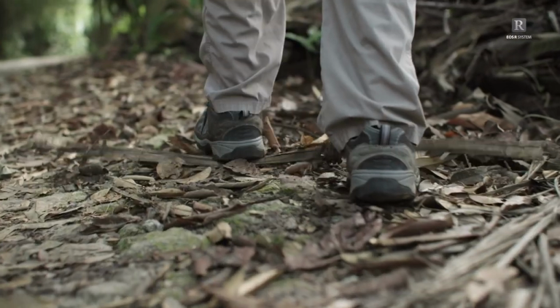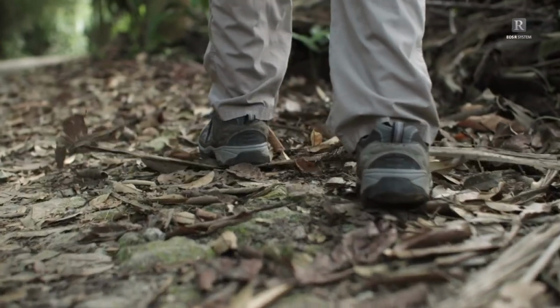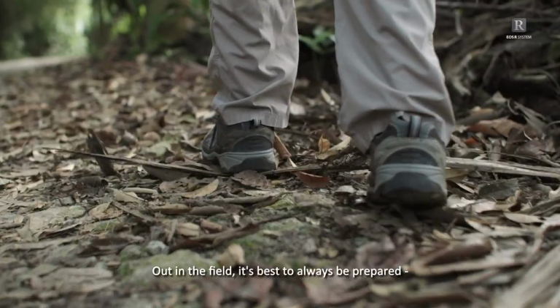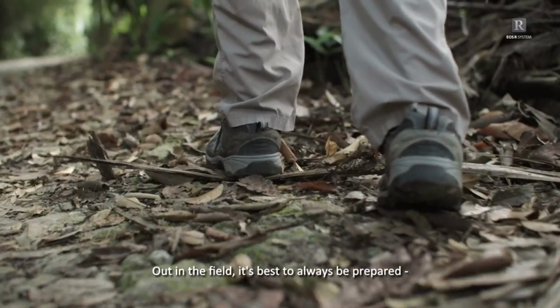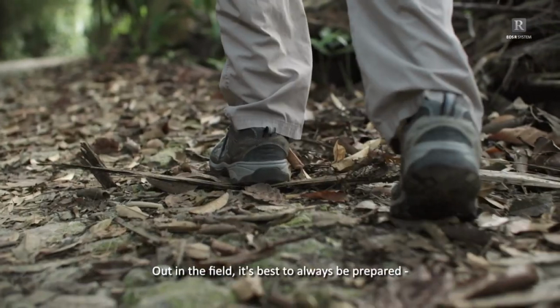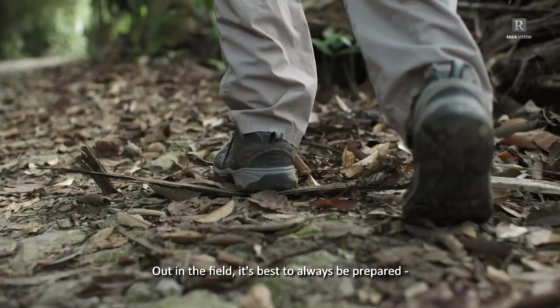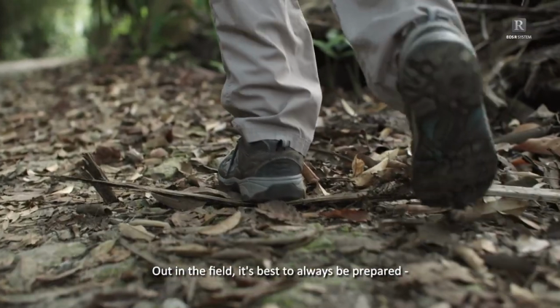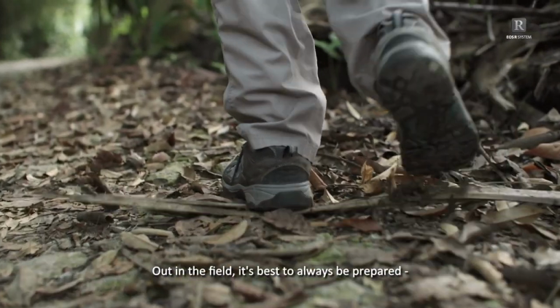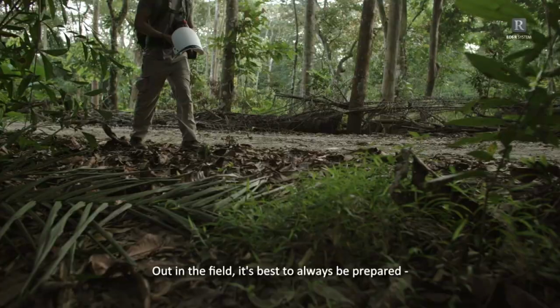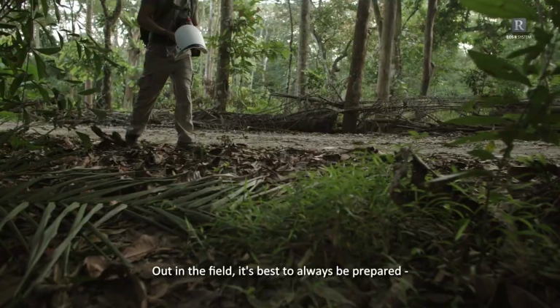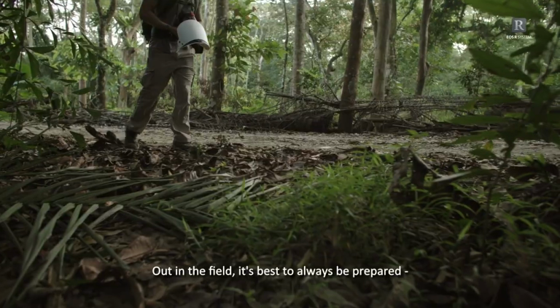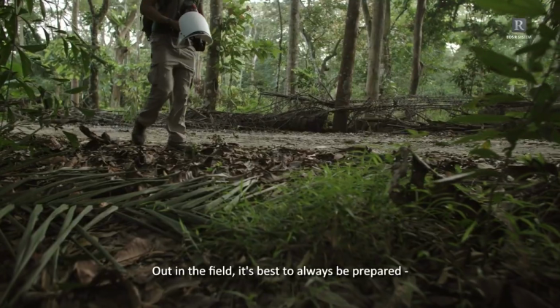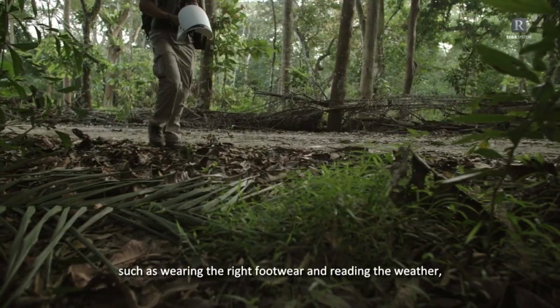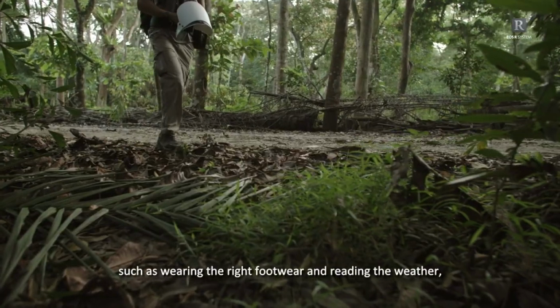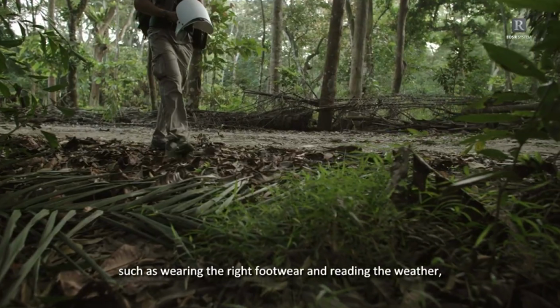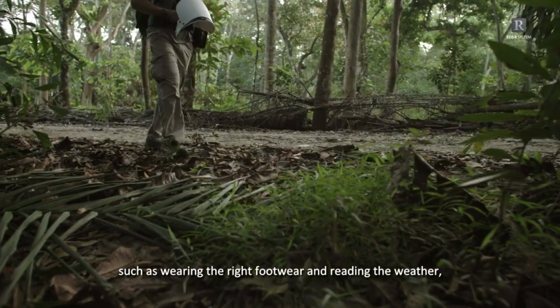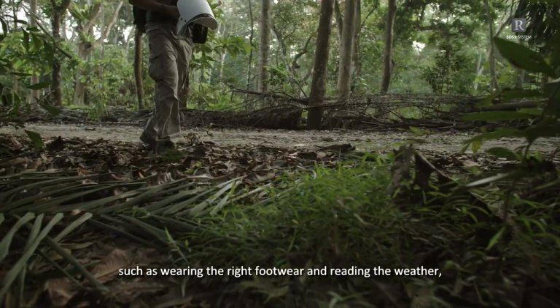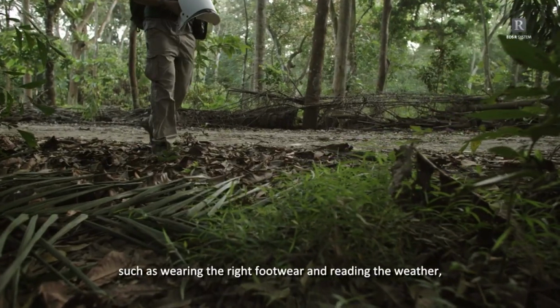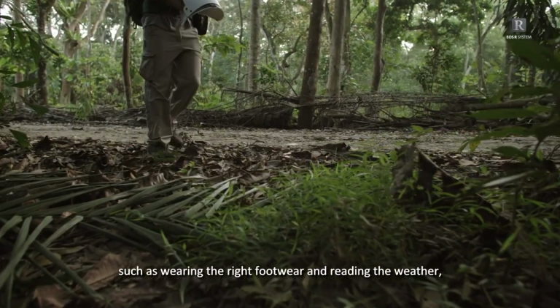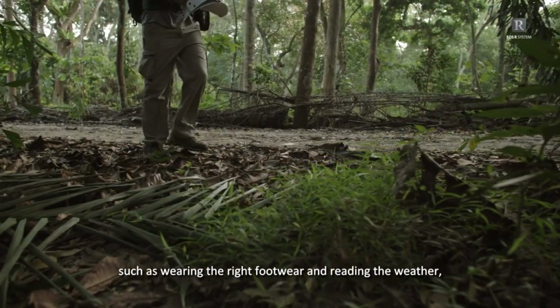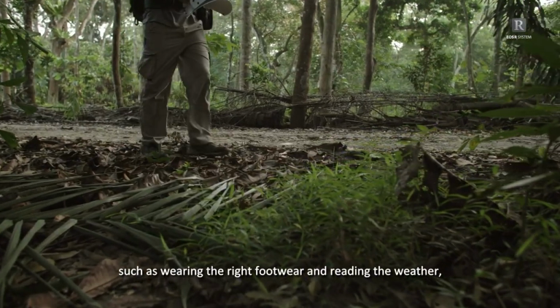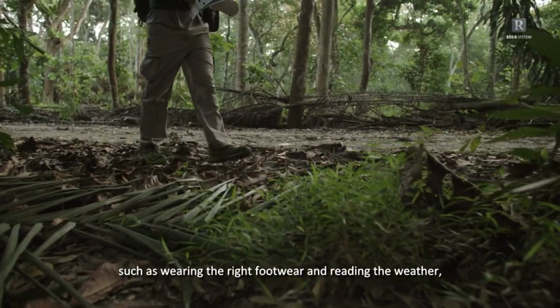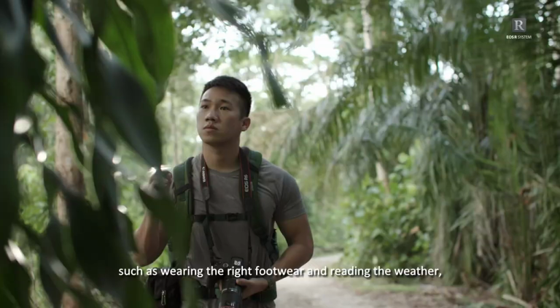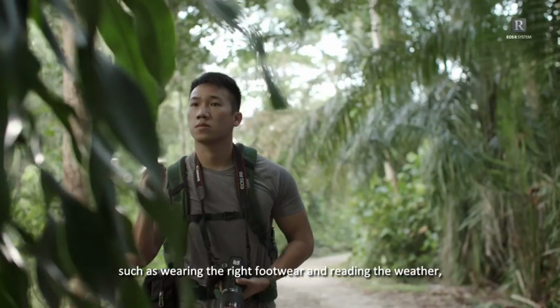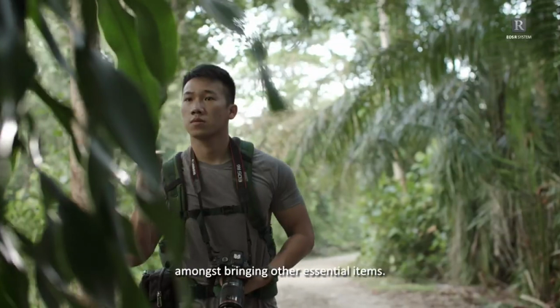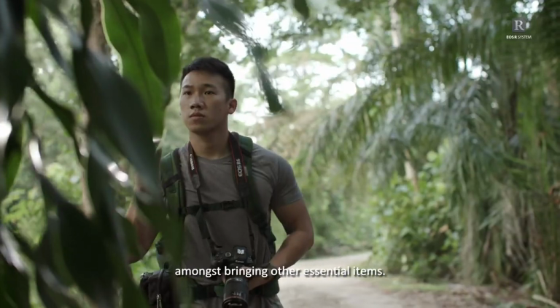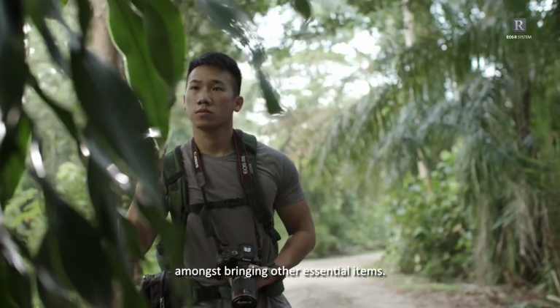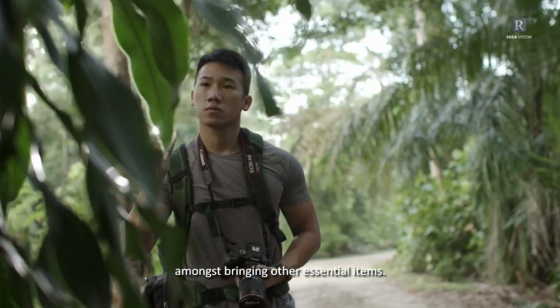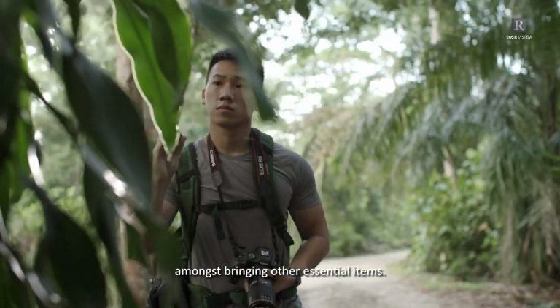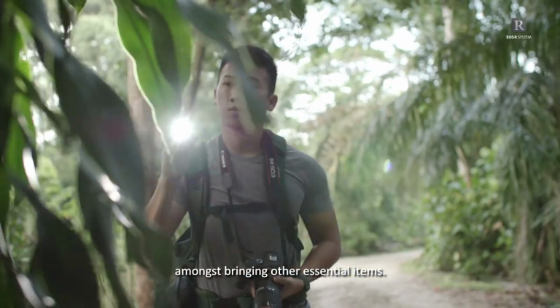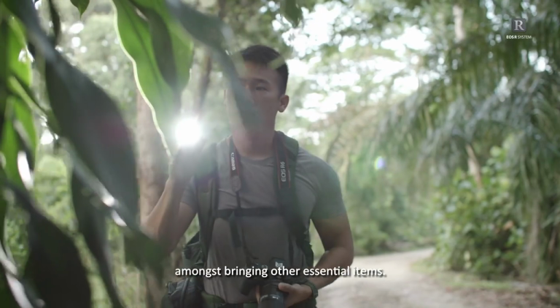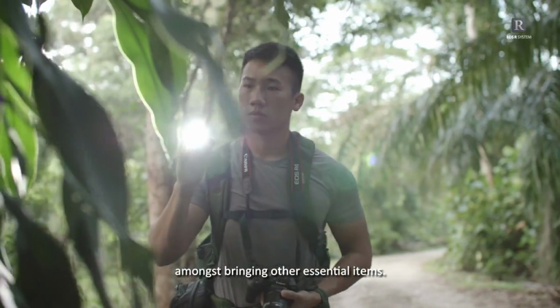Out in the field, it's best to always be prepared, such as wearing the right footwear and reading the weather, amongst bringing other essential items.